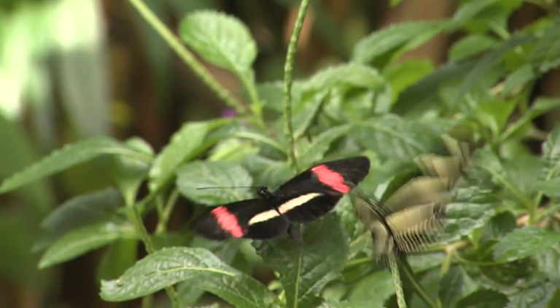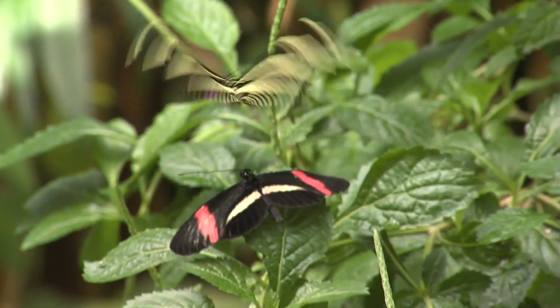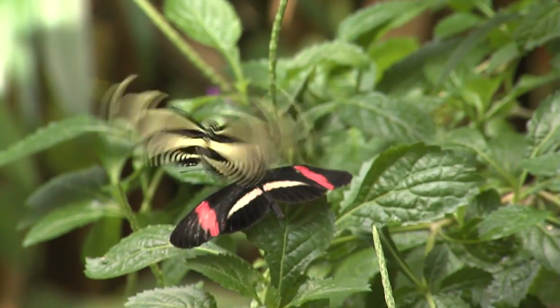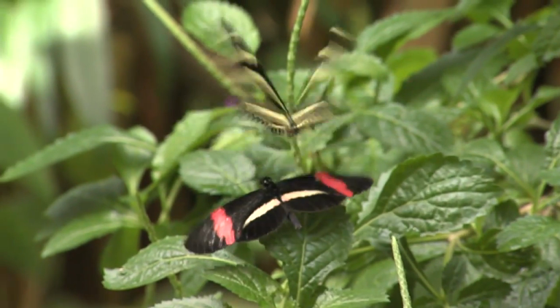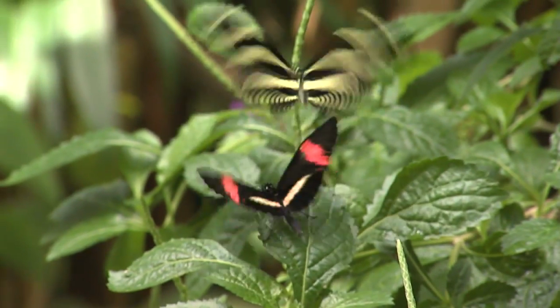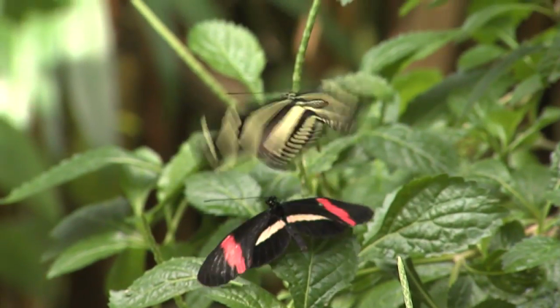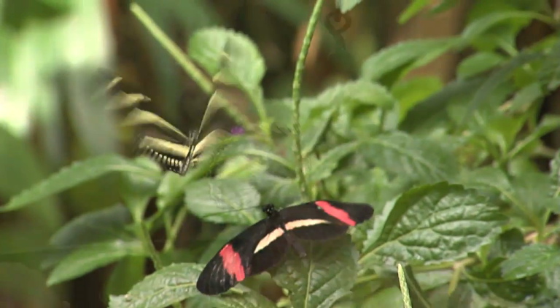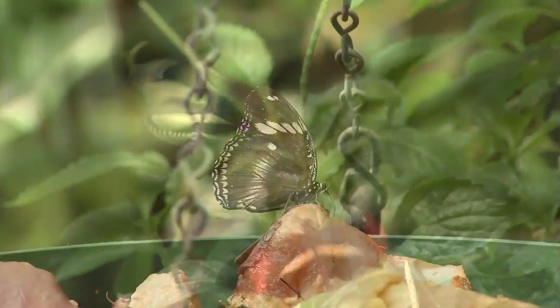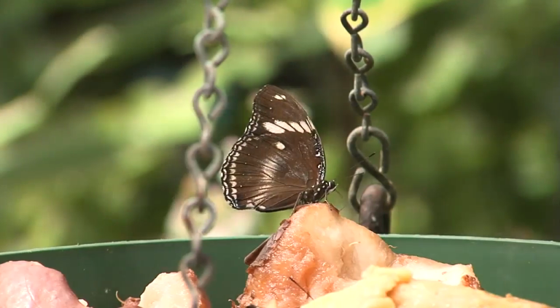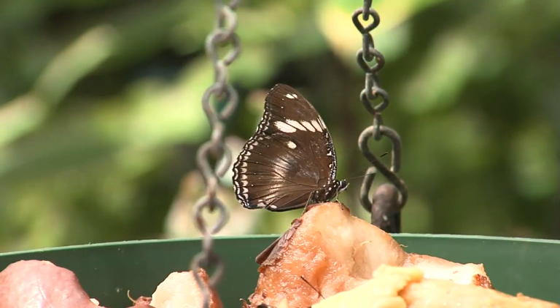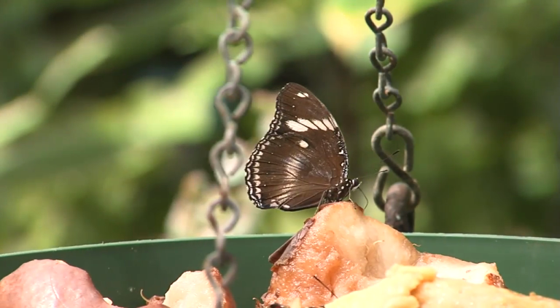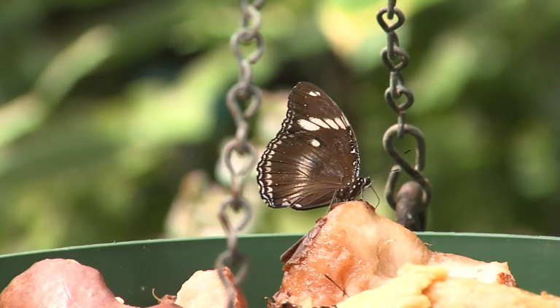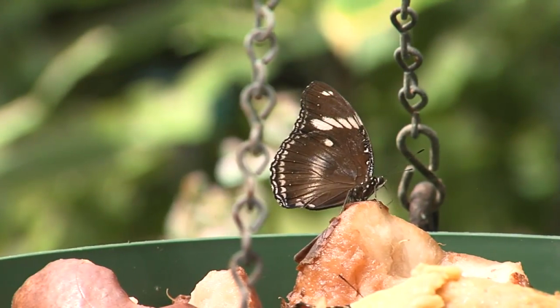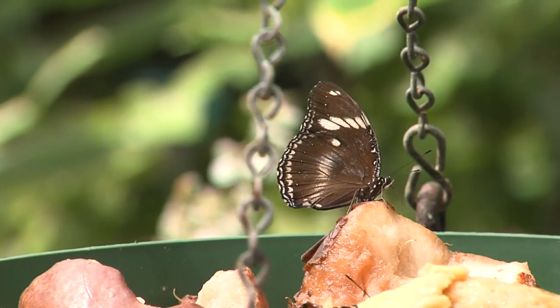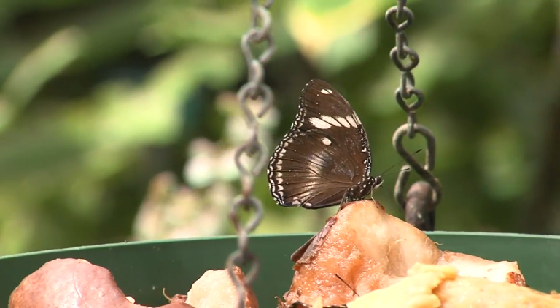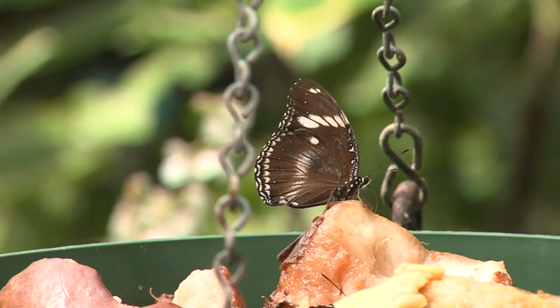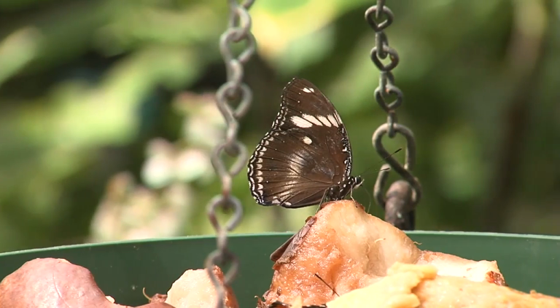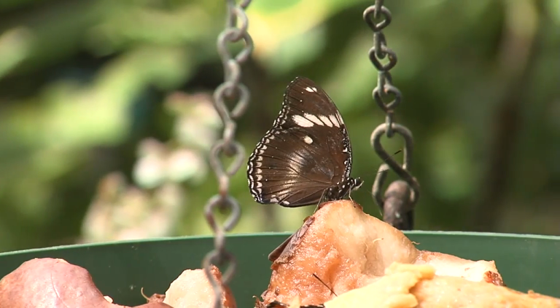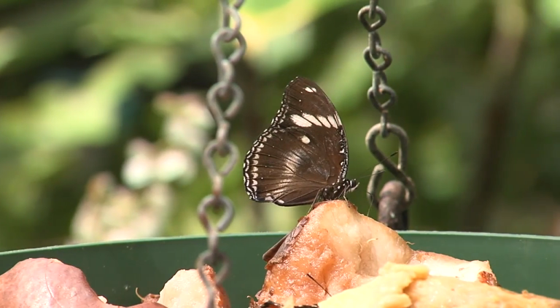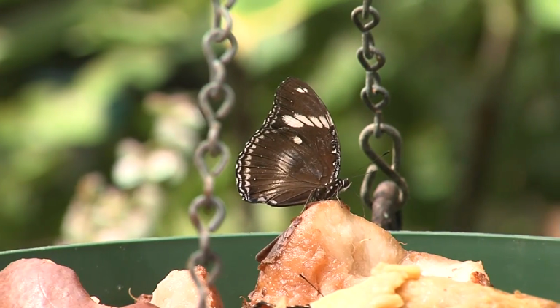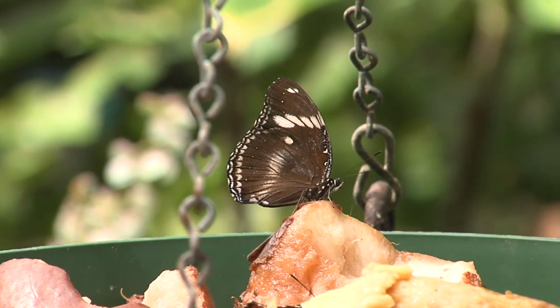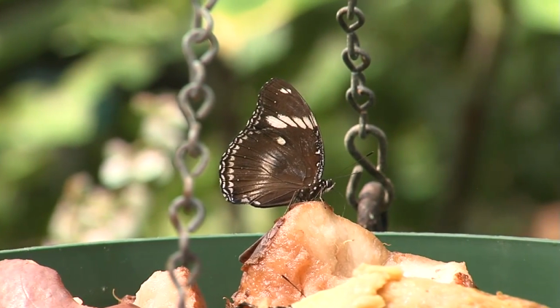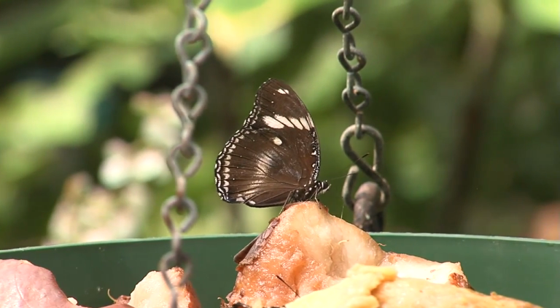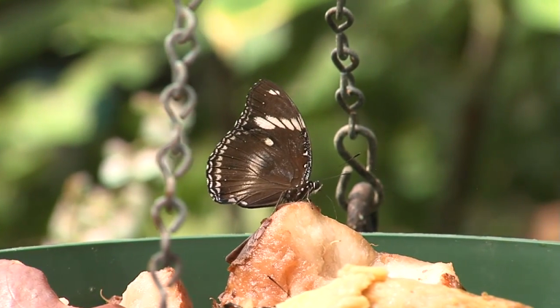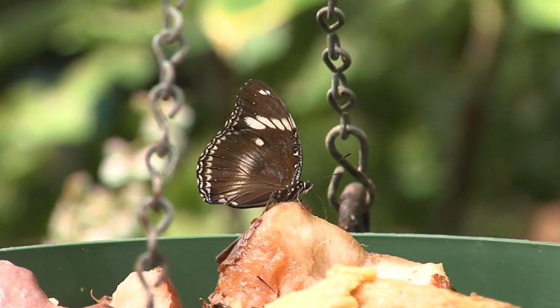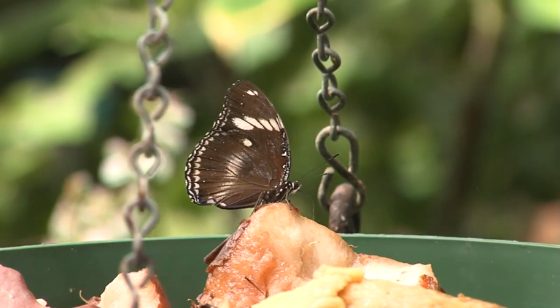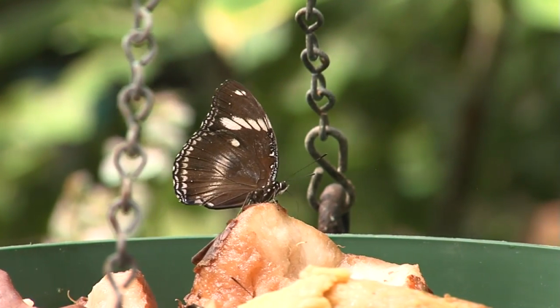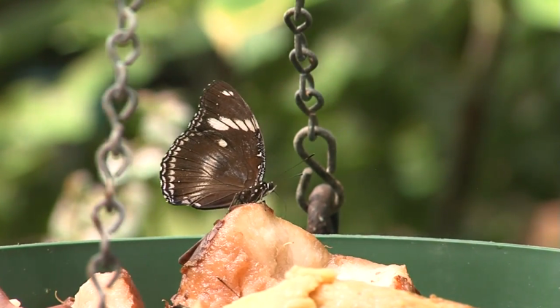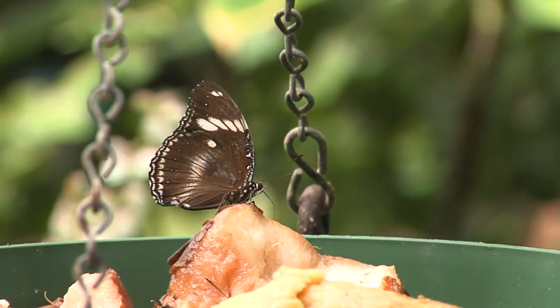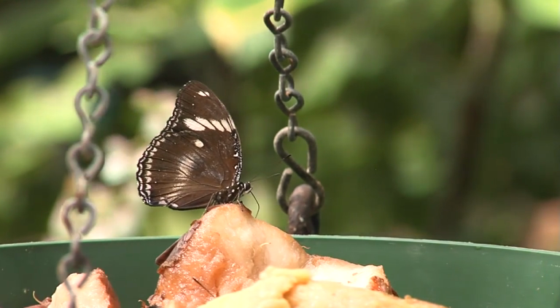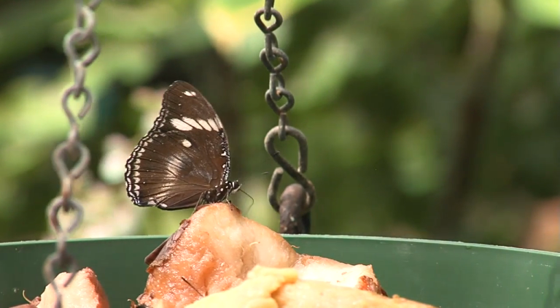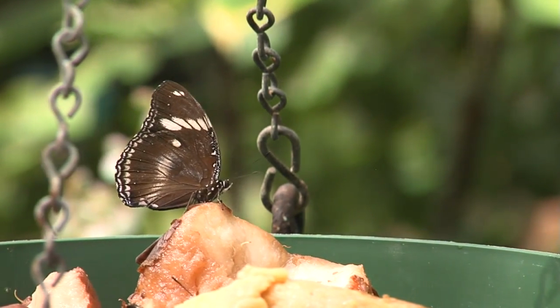When would you say is the best time to come and beat the crowds? Really, the best time would be early in the week — Monday, Tuesday, or Wednesday. Yes, it'll be less crowded.